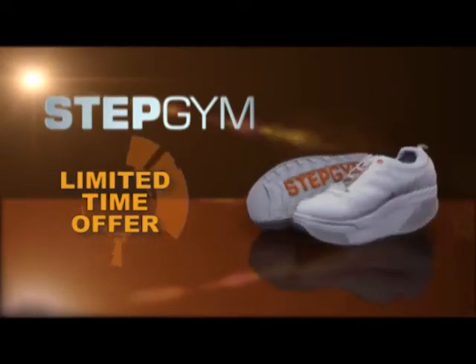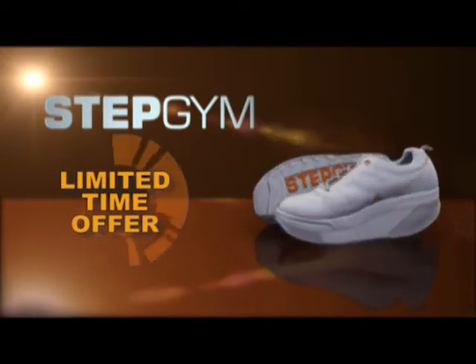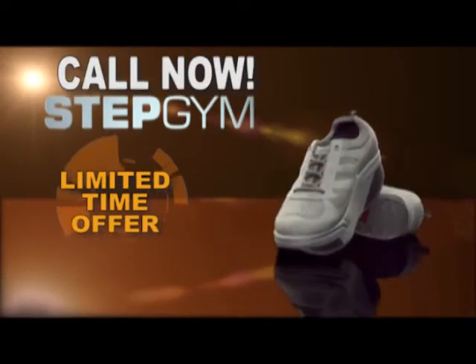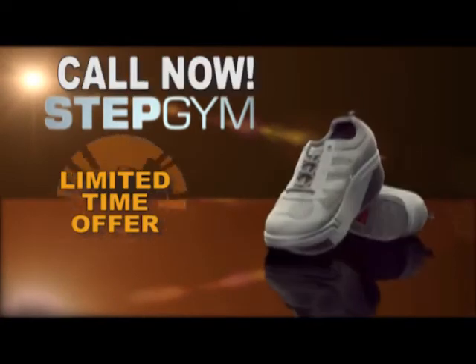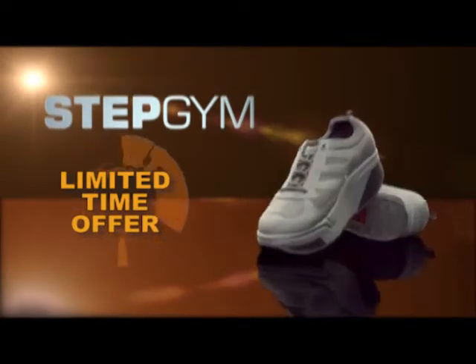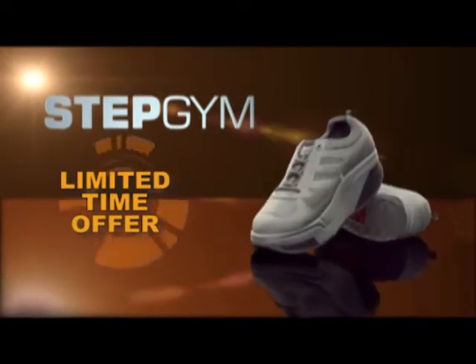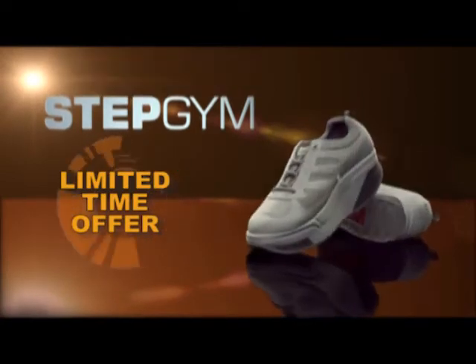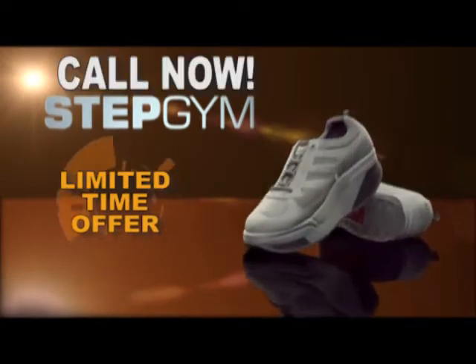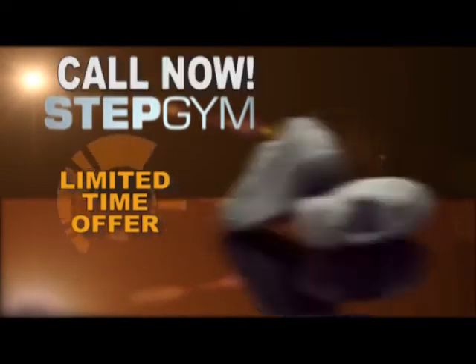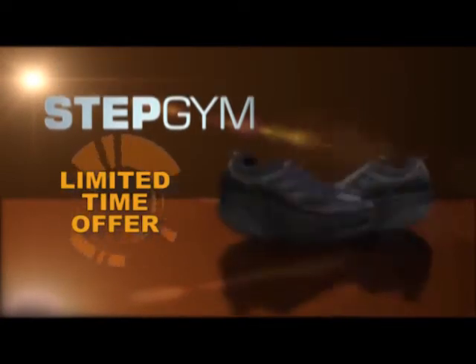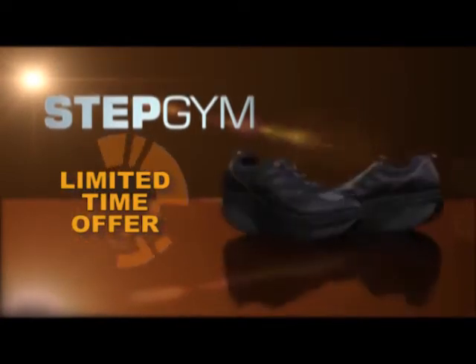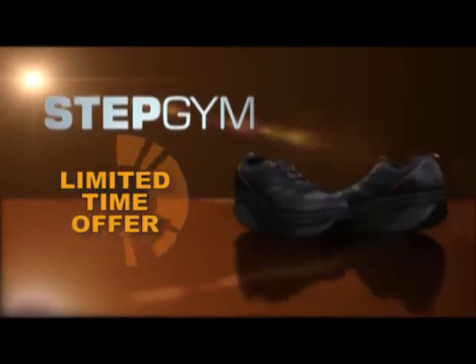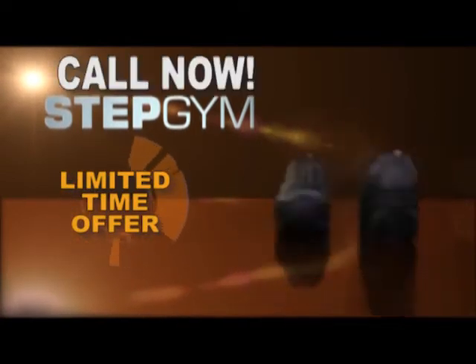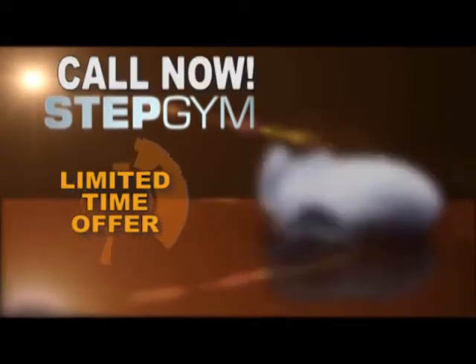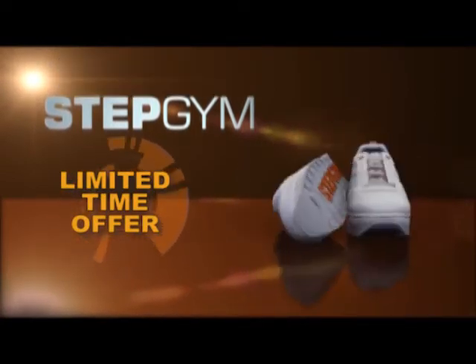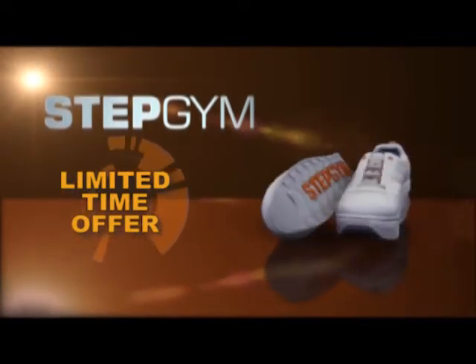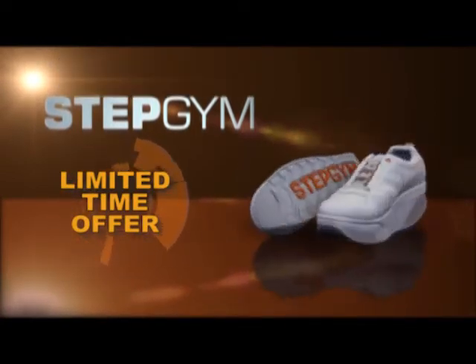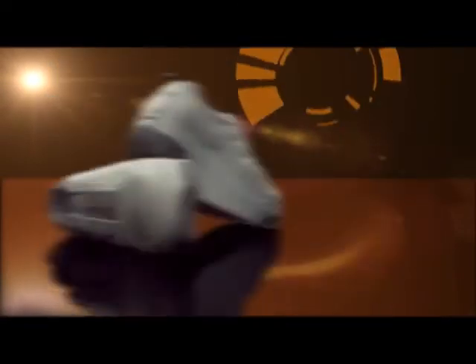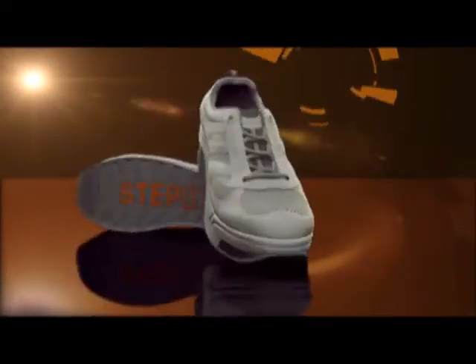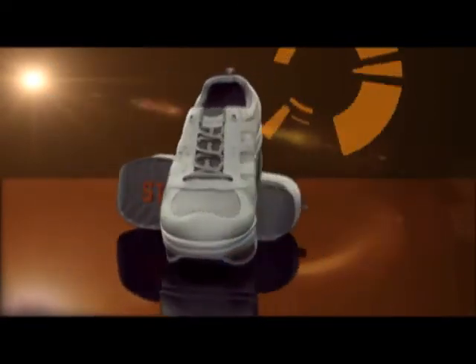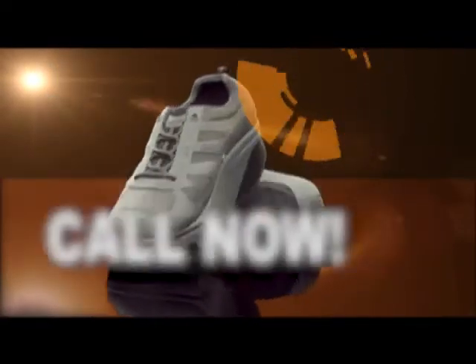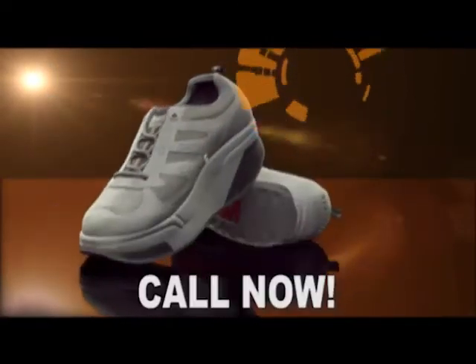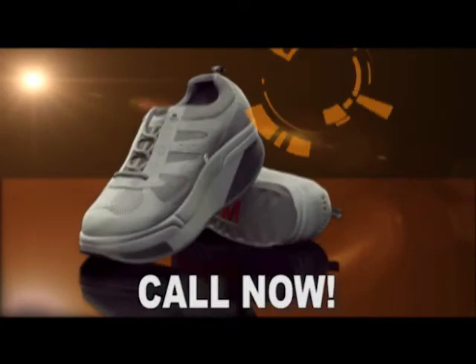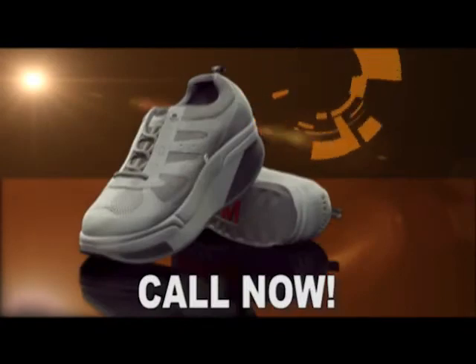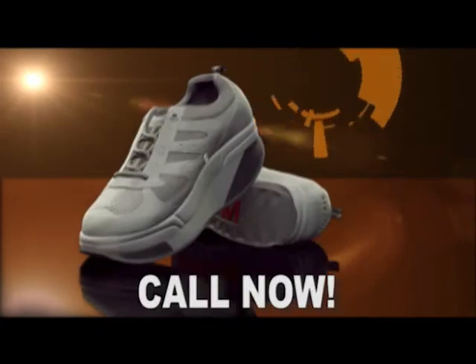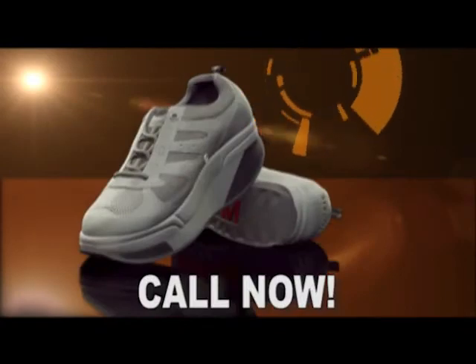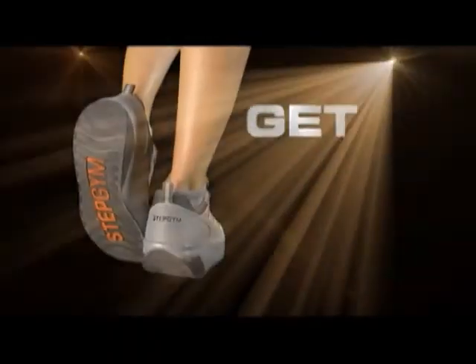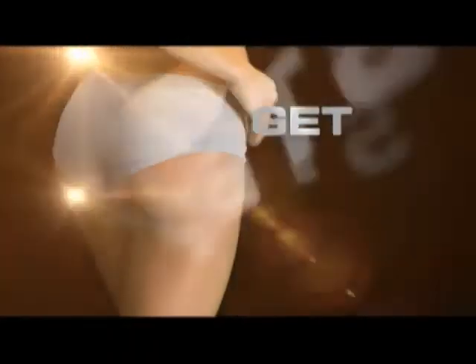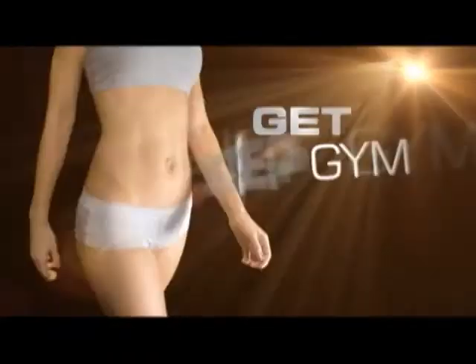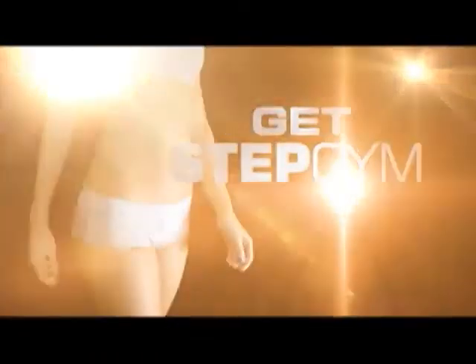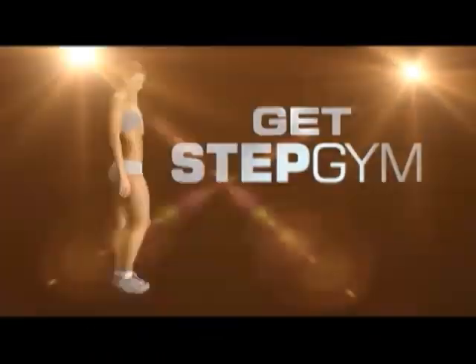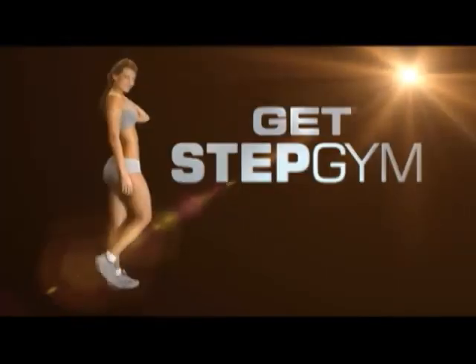Not available in stores. This is a limited-time offer while supplies last. Don't wait. Call now. Stepgym.